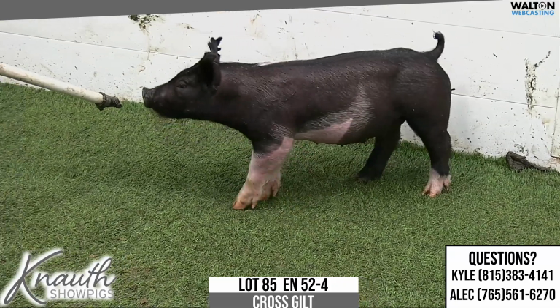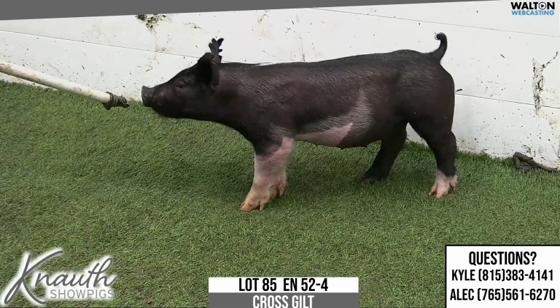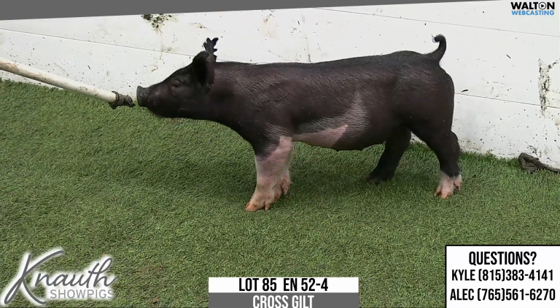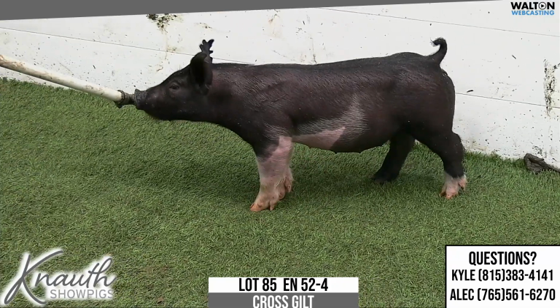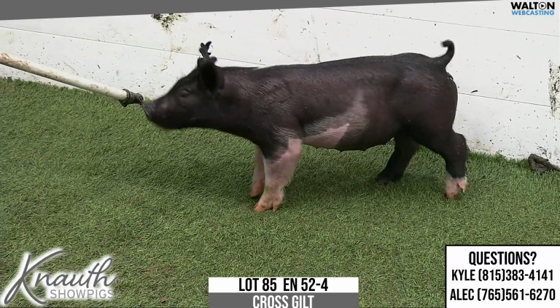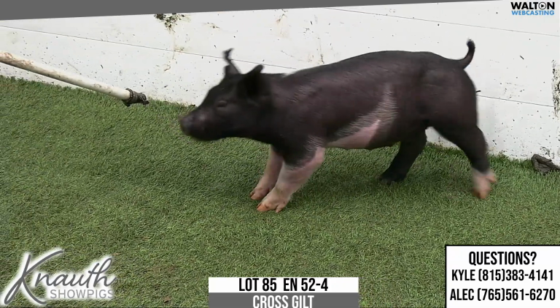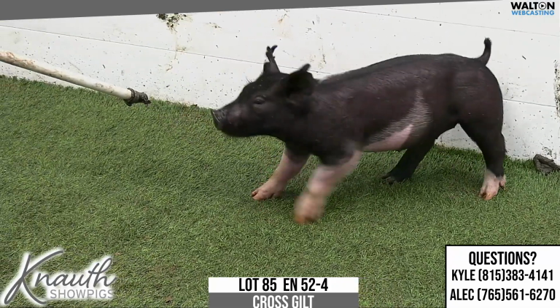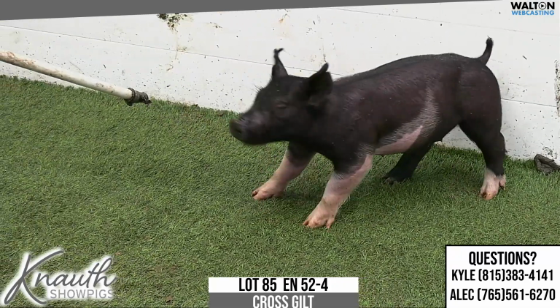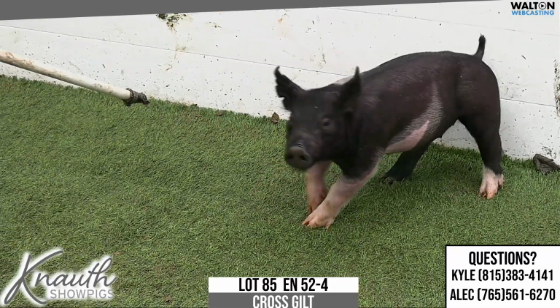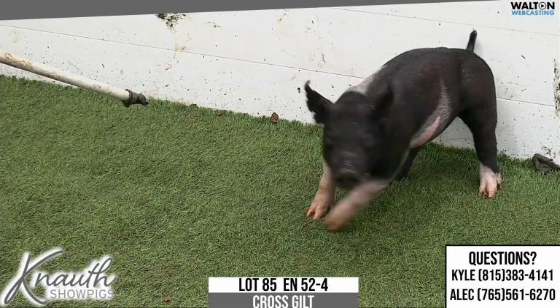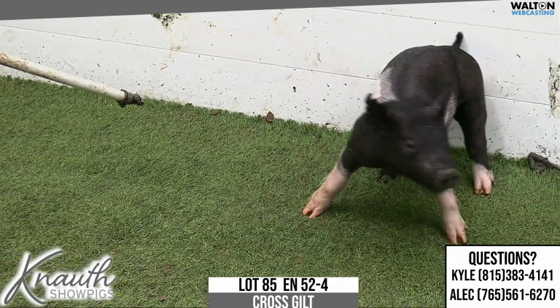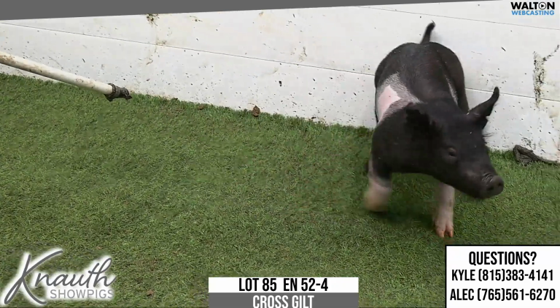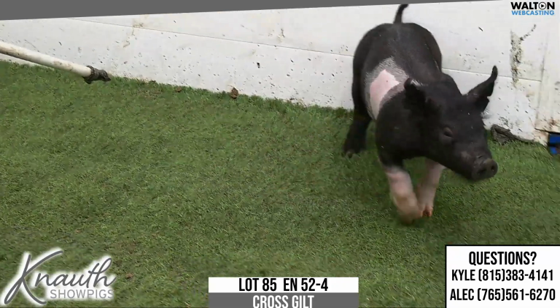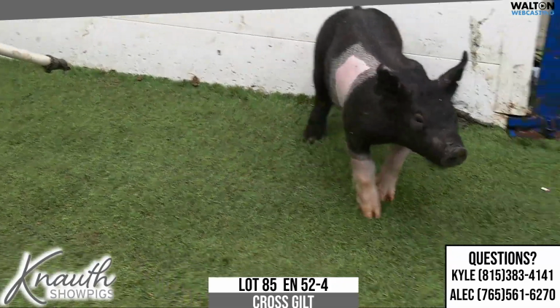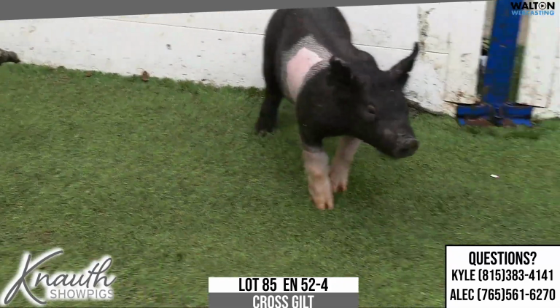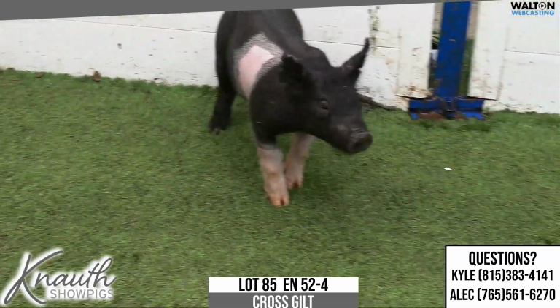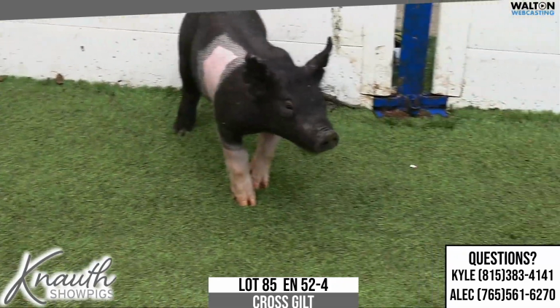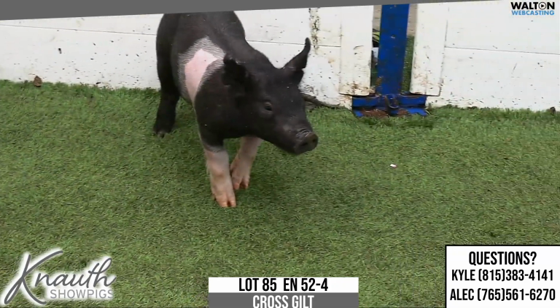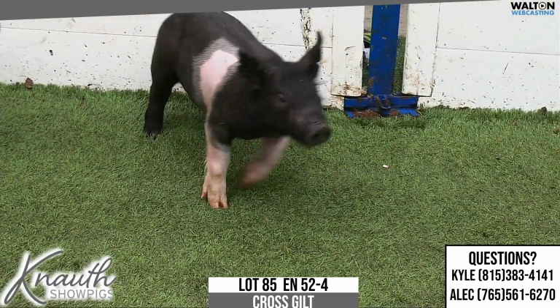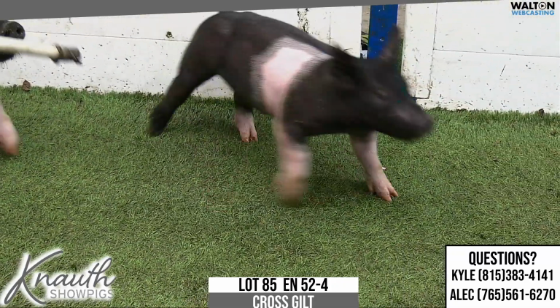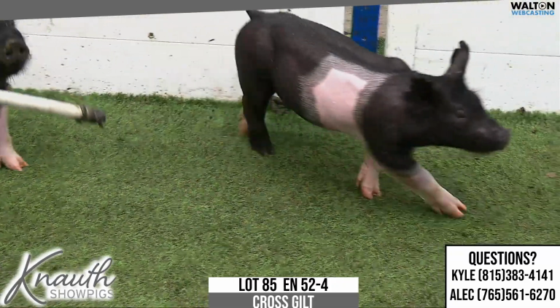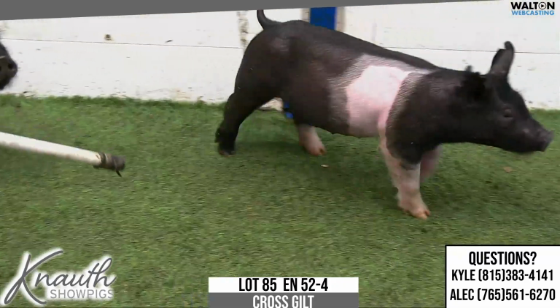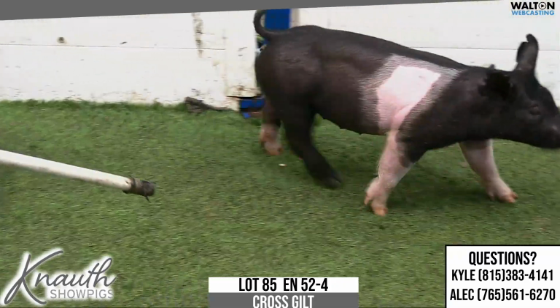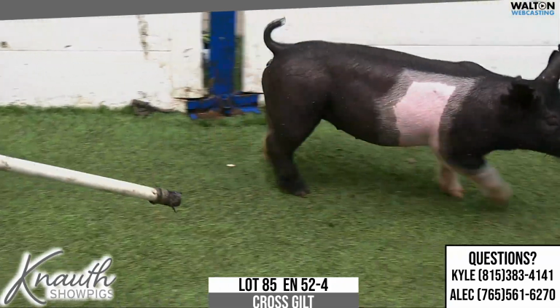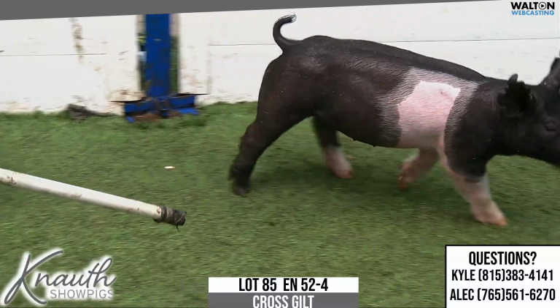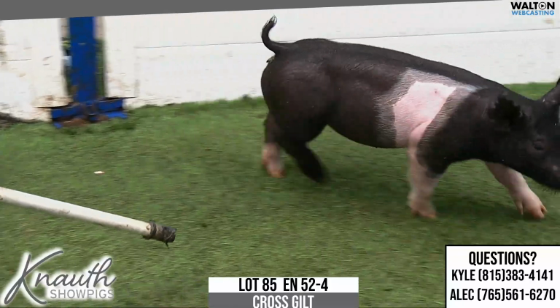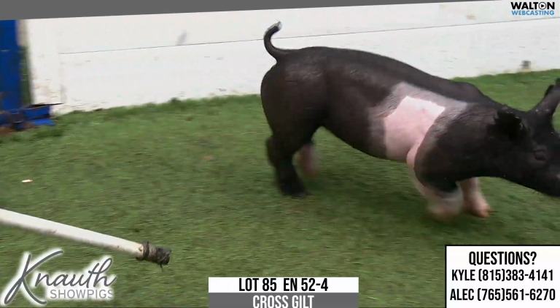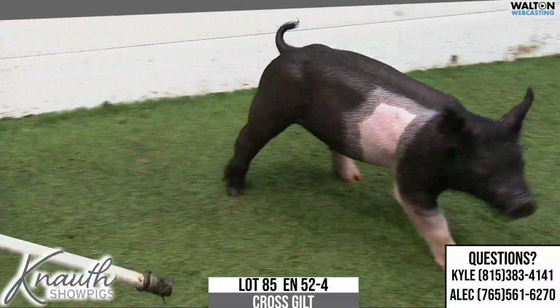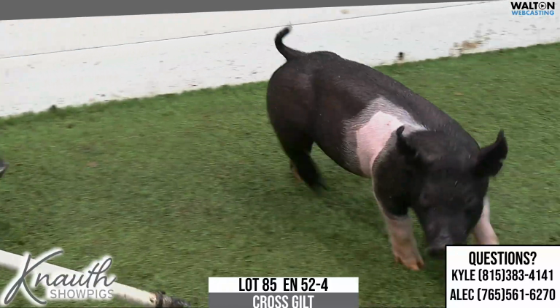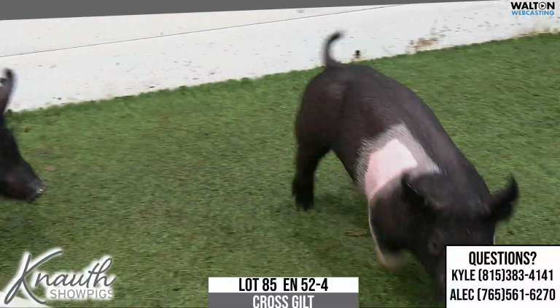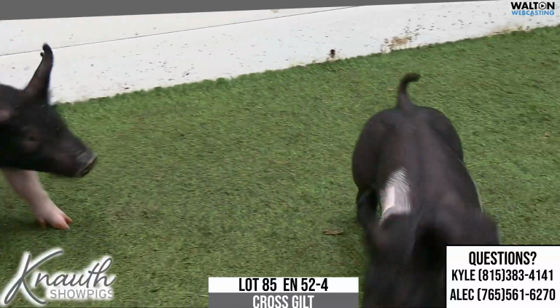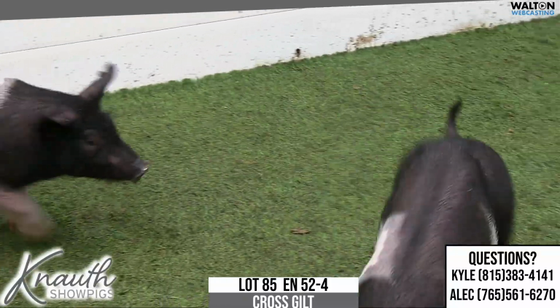Lot 85, crossbred gilt, 52-4. Smokin' Joe, Play It Cool, Breaking Rules.